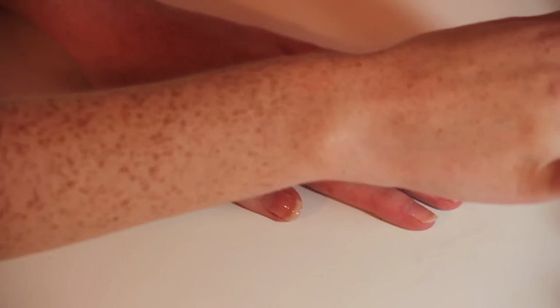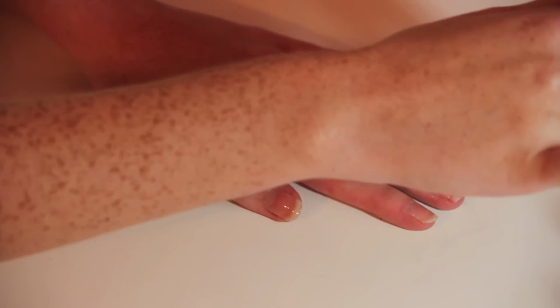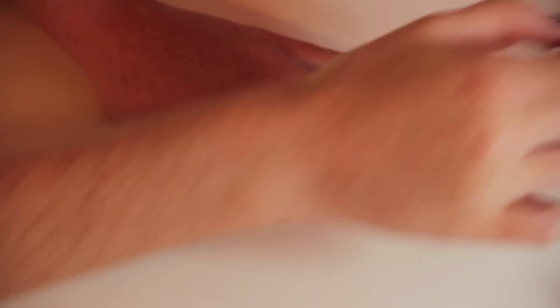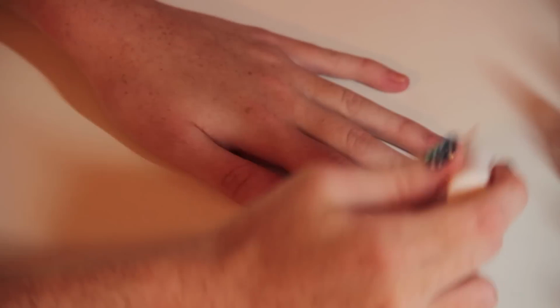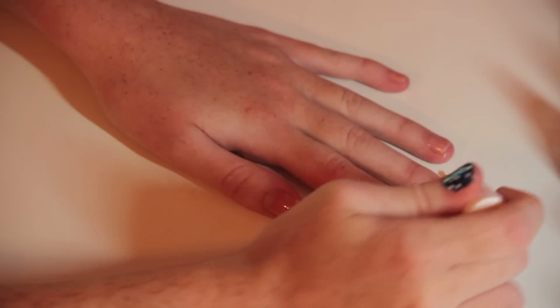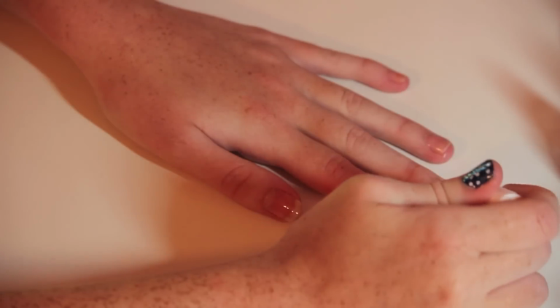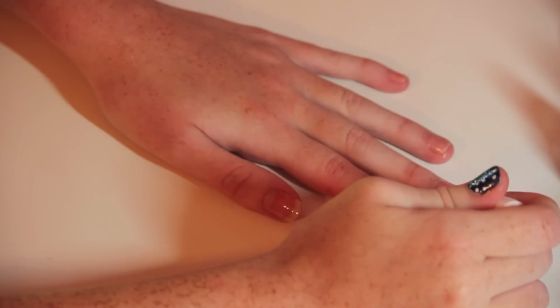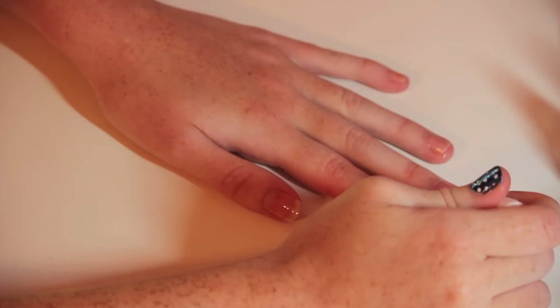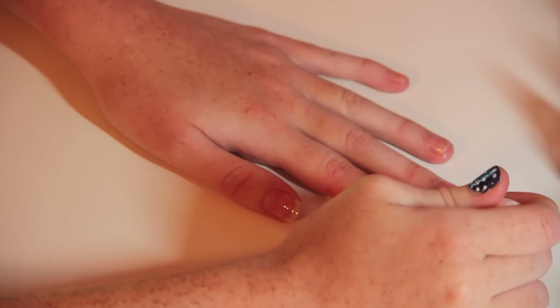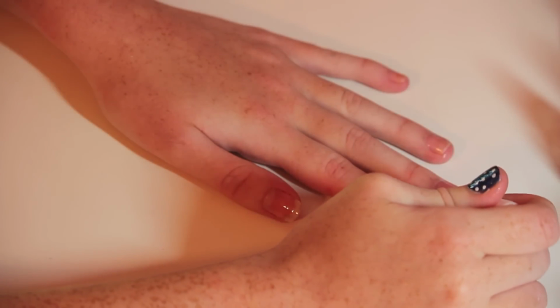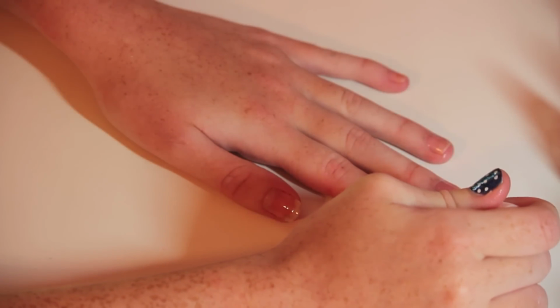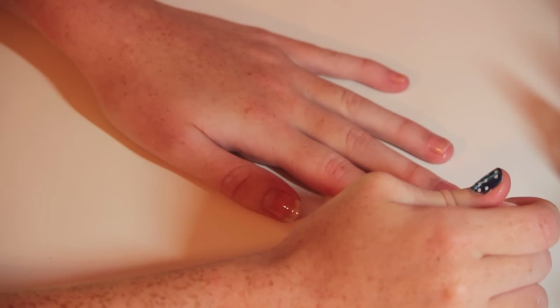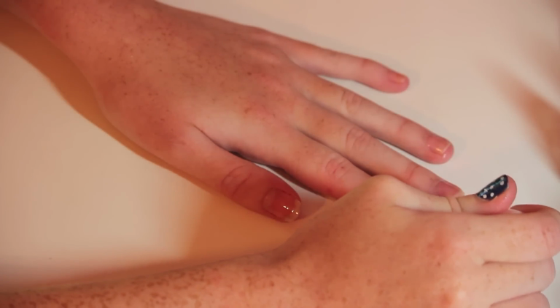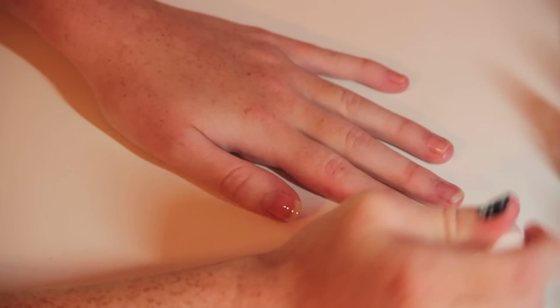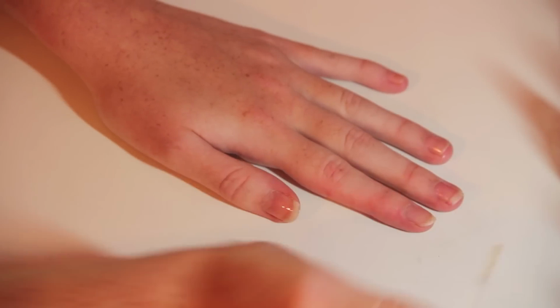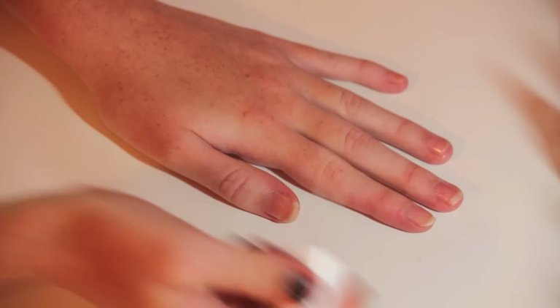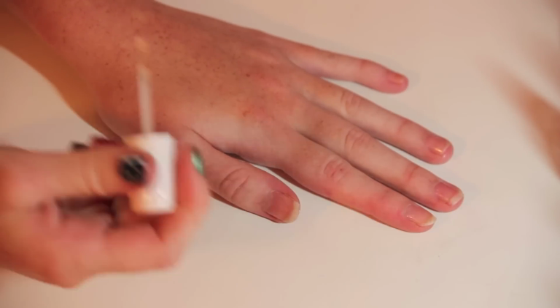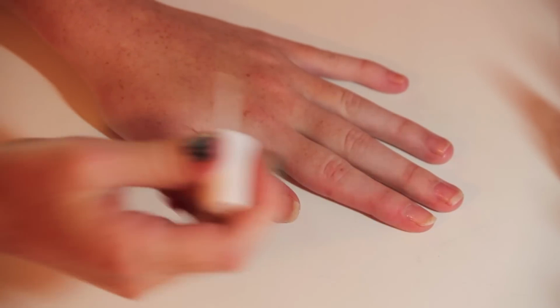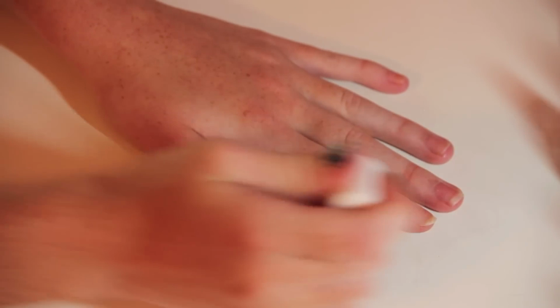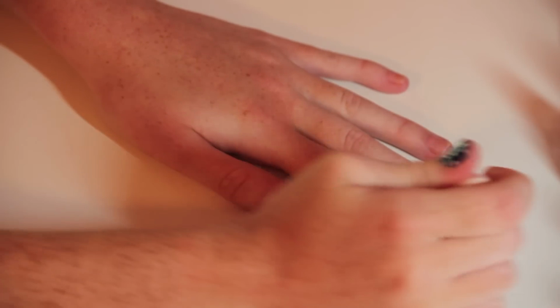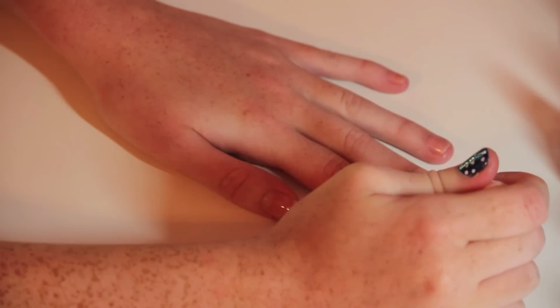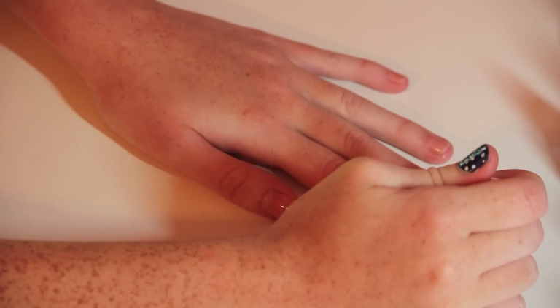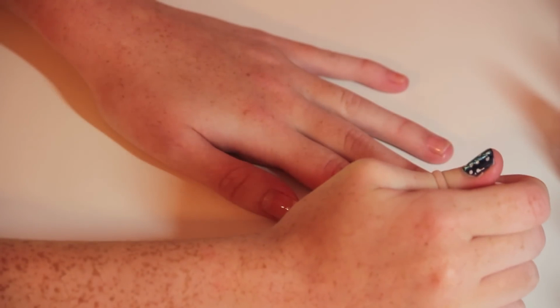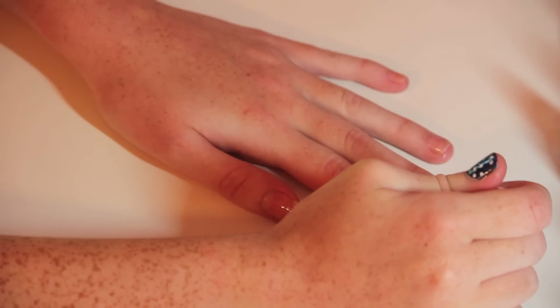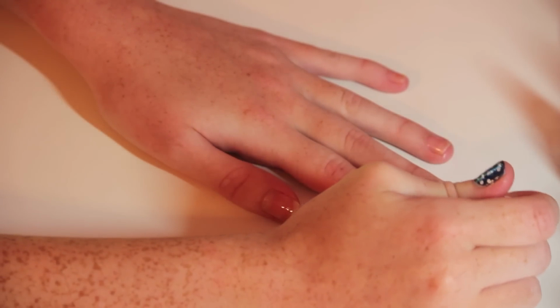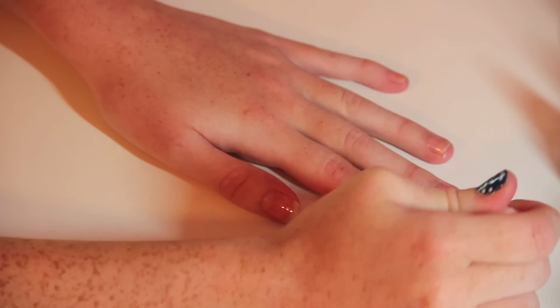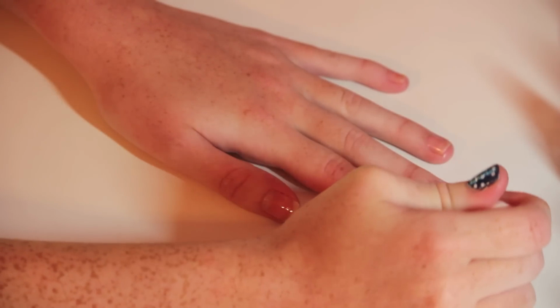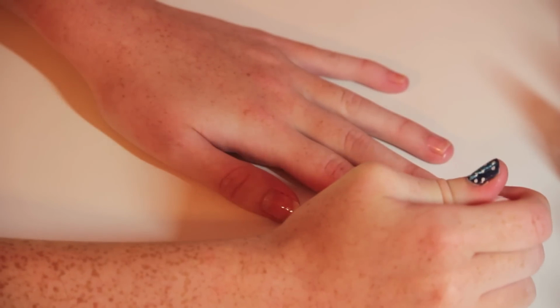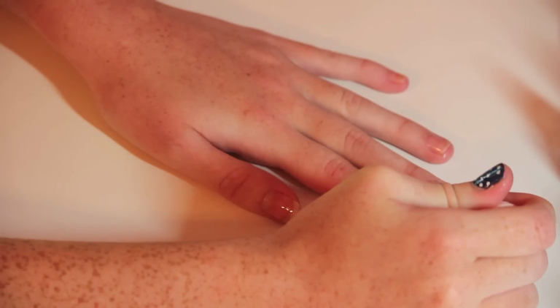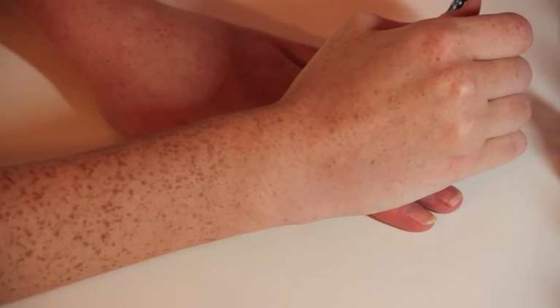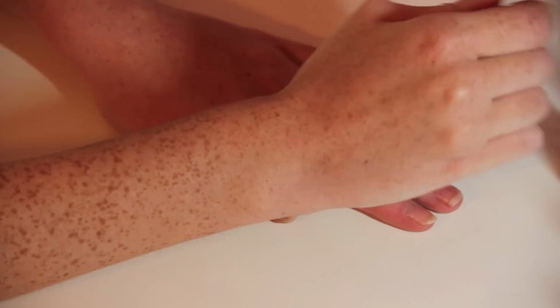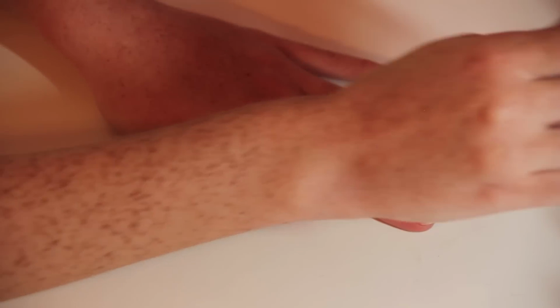So let's get started! The first step is to paint your nails with your favorite top coat and let that dry.